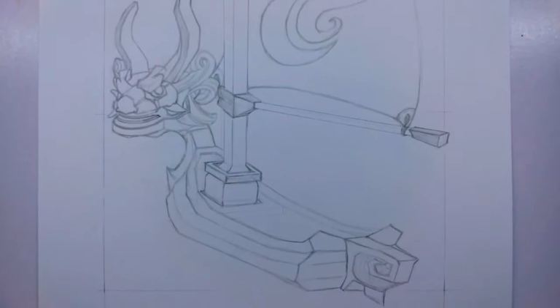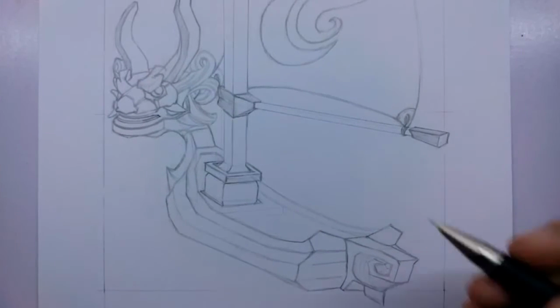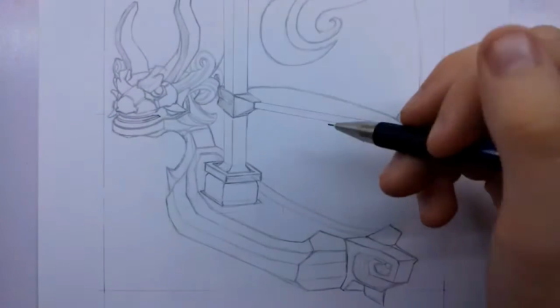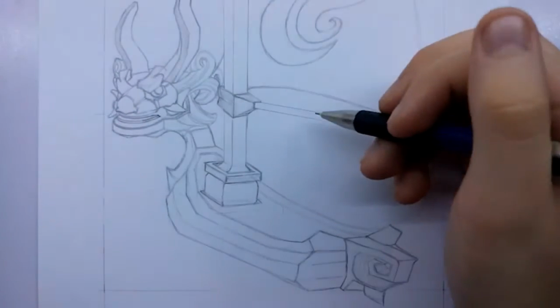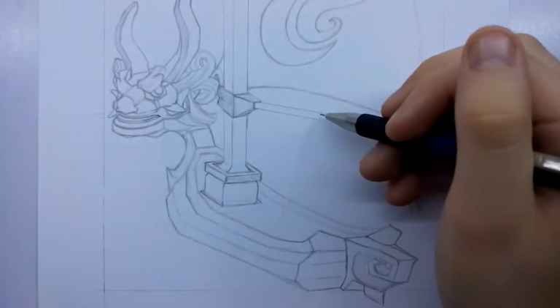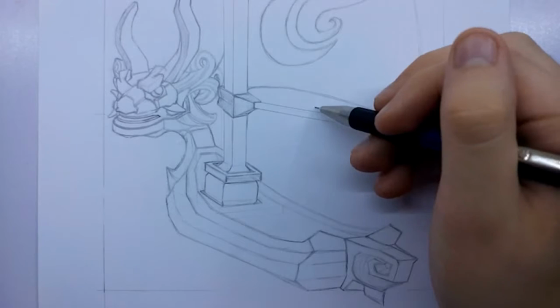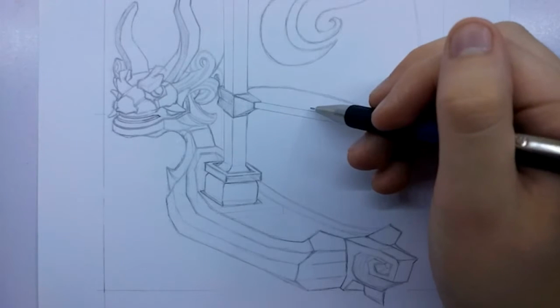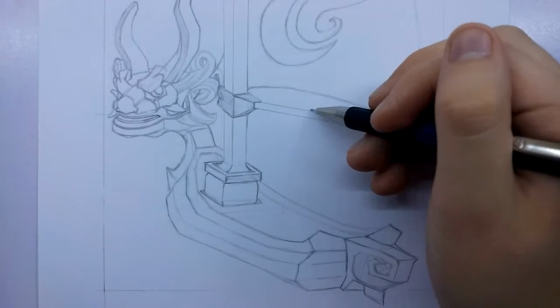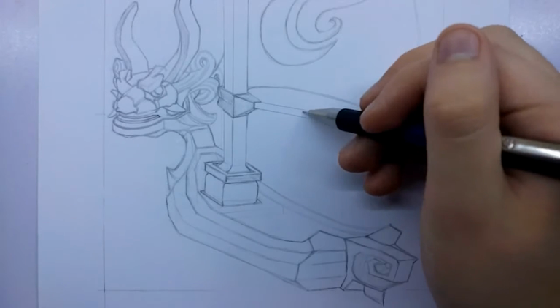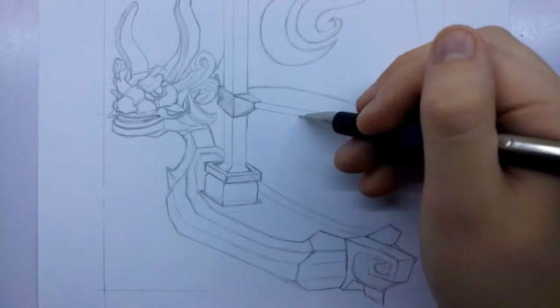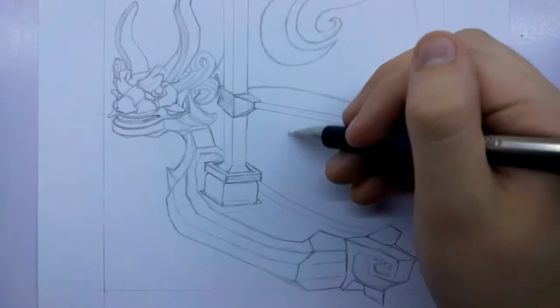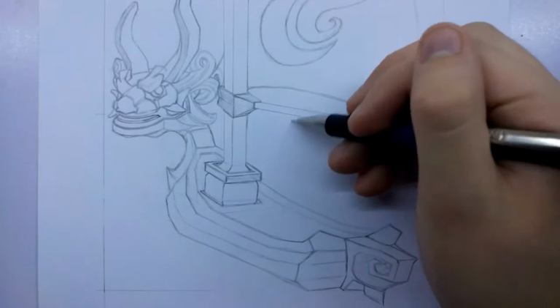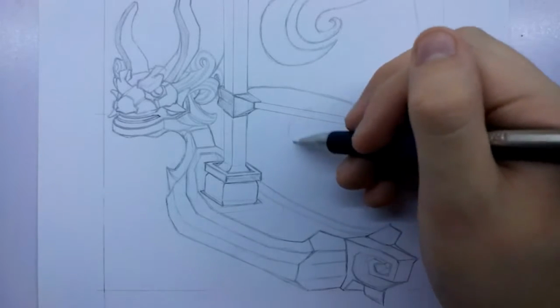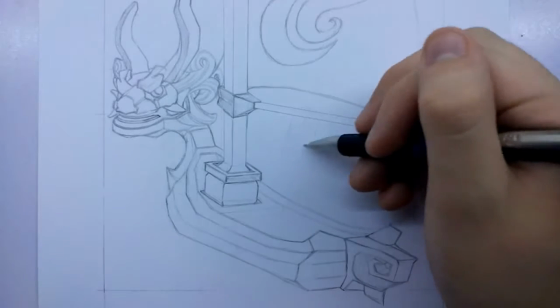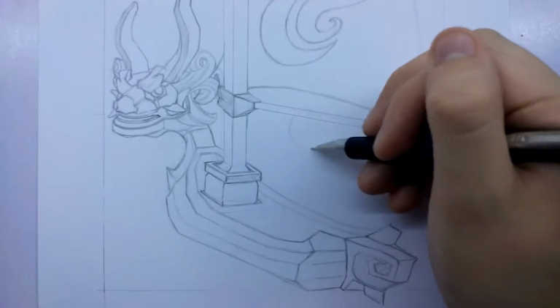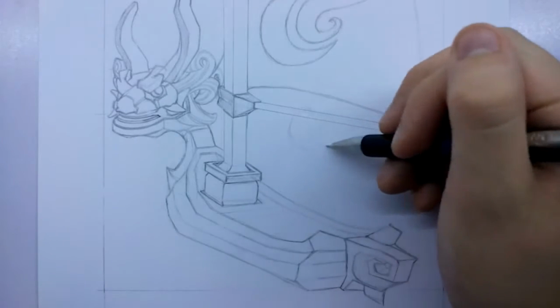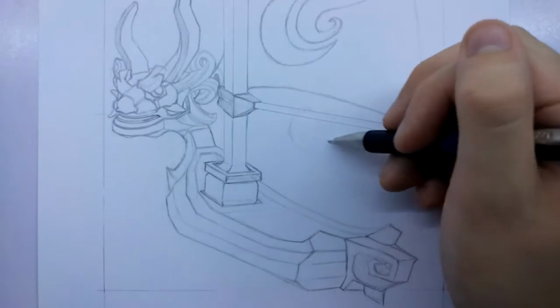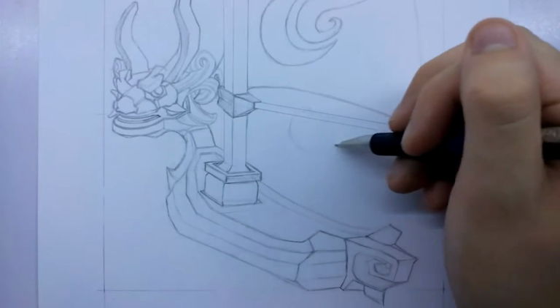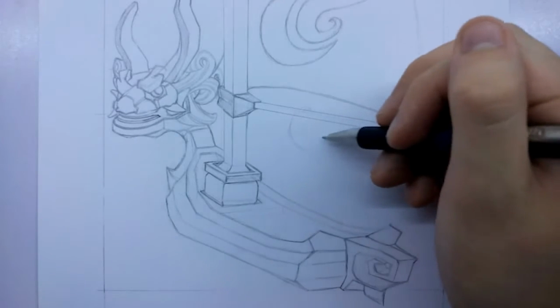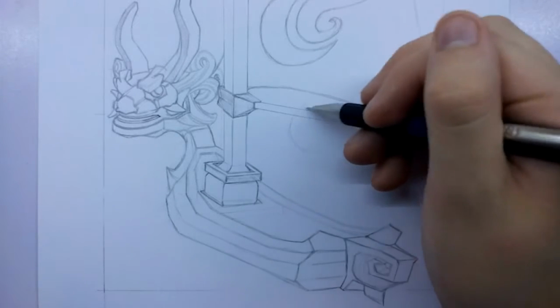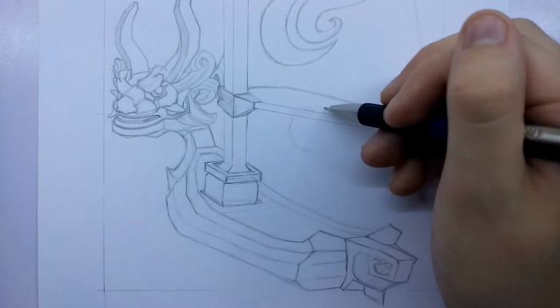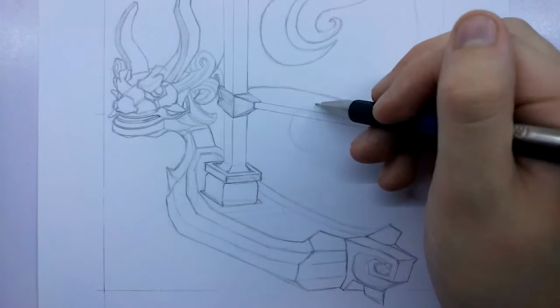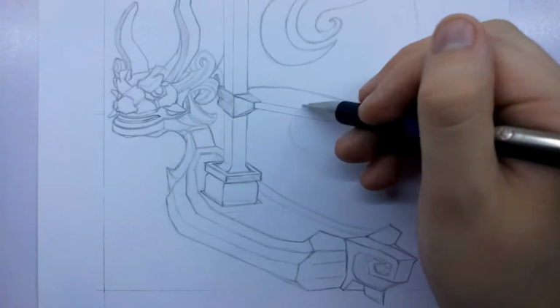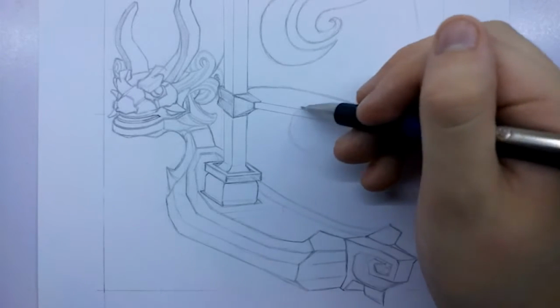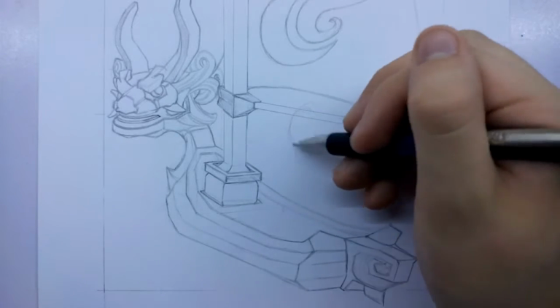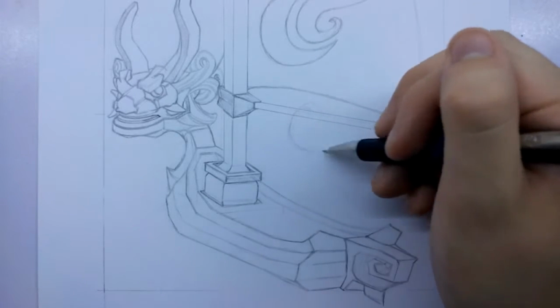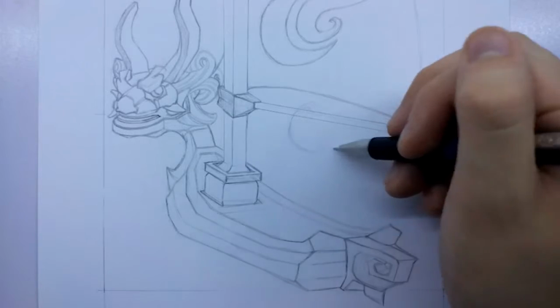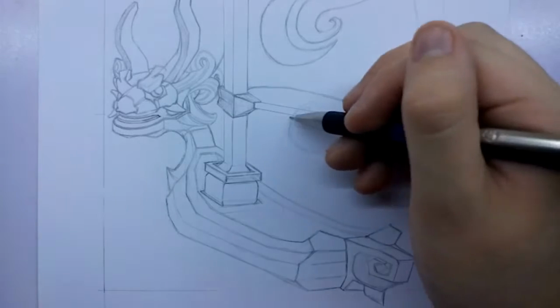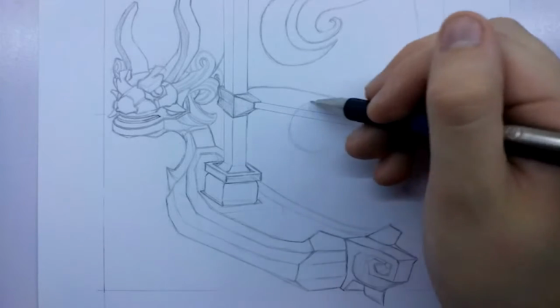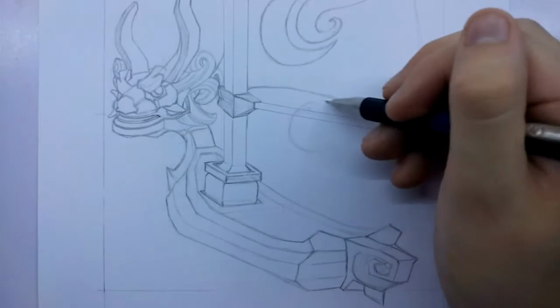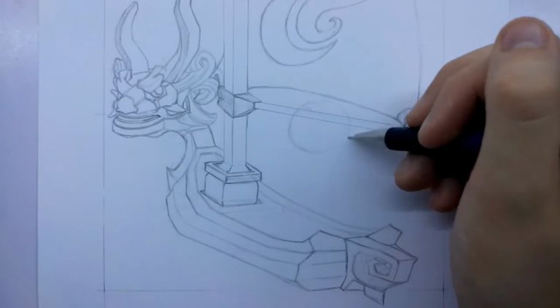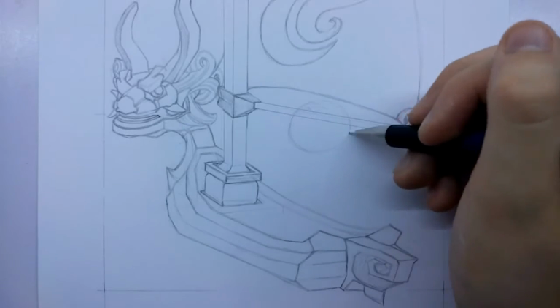Hello and welcome back to Ricky's Sketch. Carrying on from last week we're going to be finishing off the Link and the King of the Red Lions drawing.